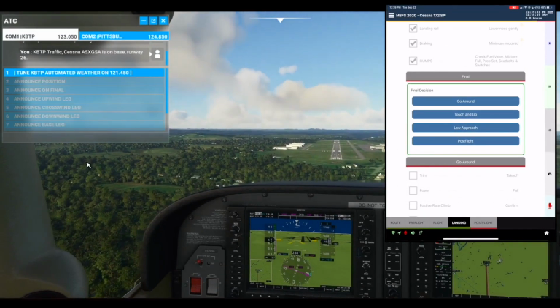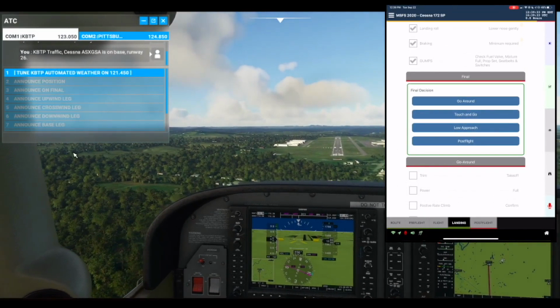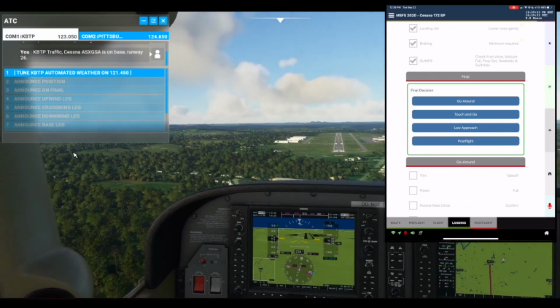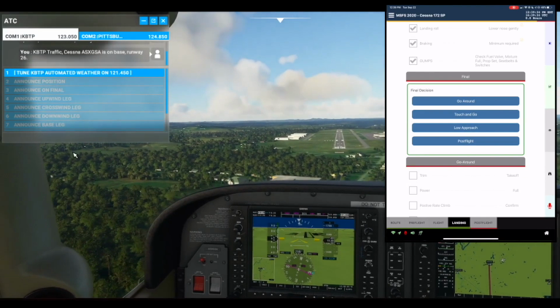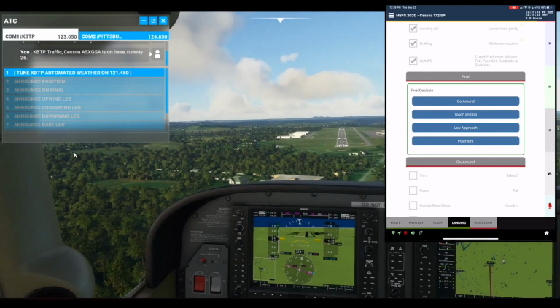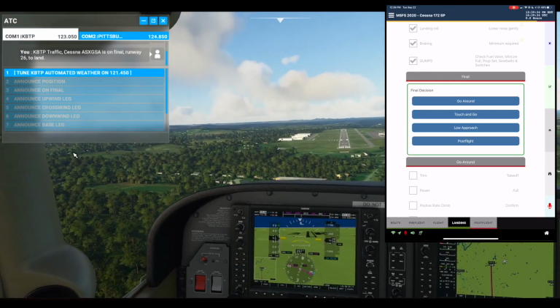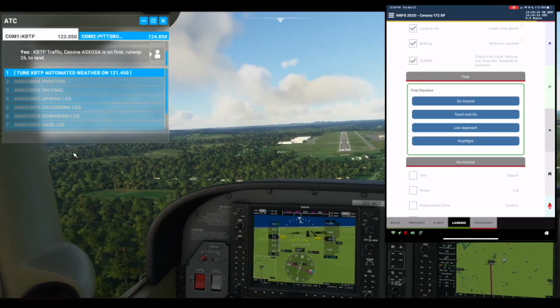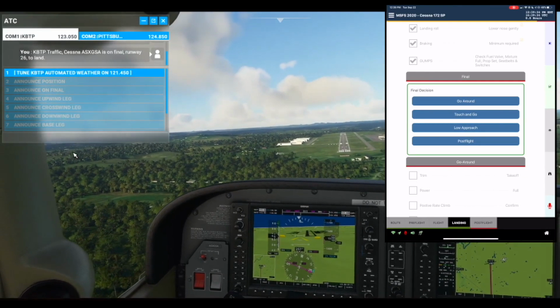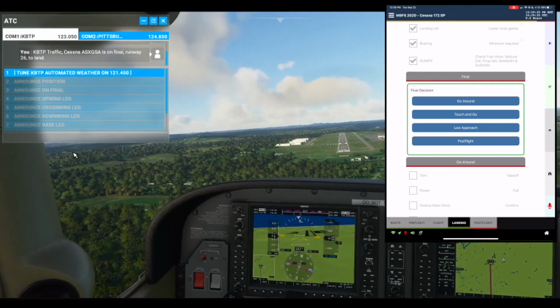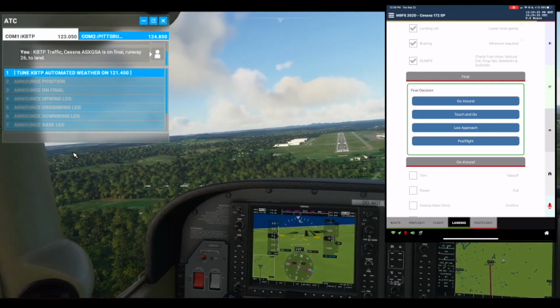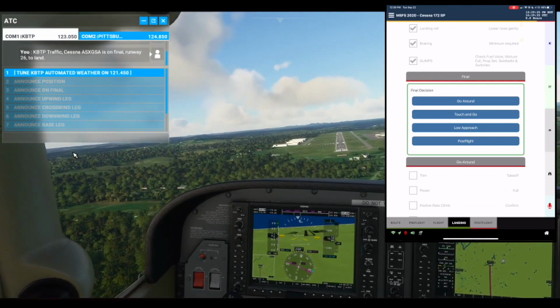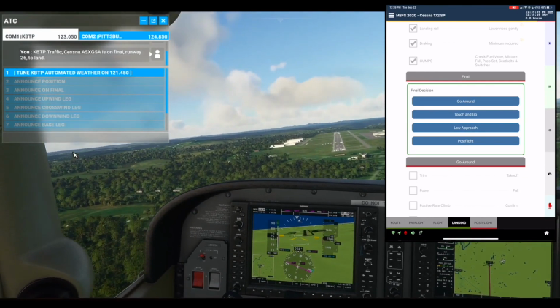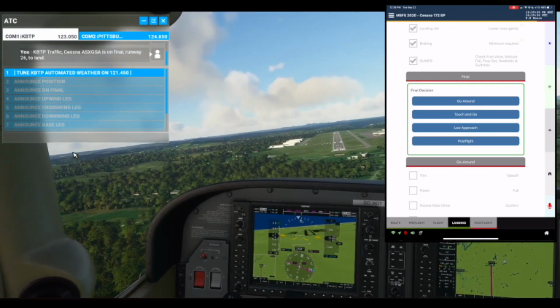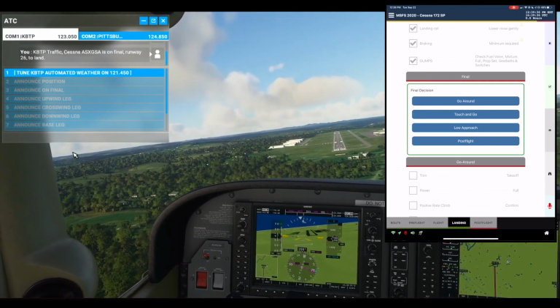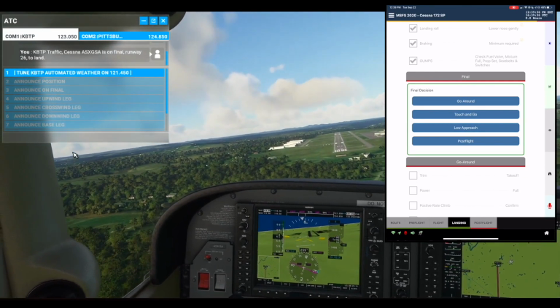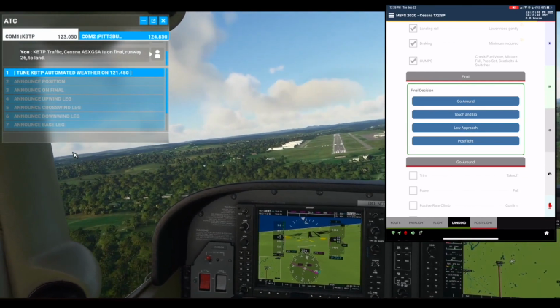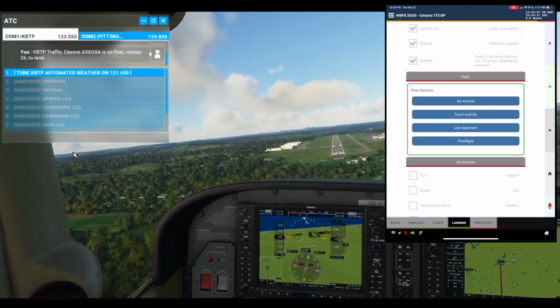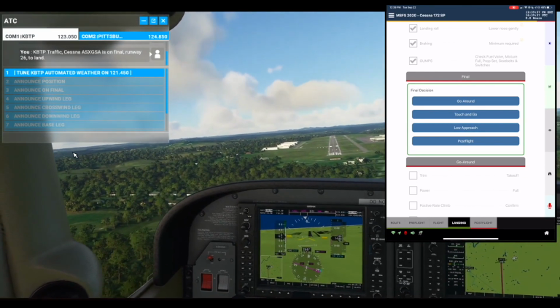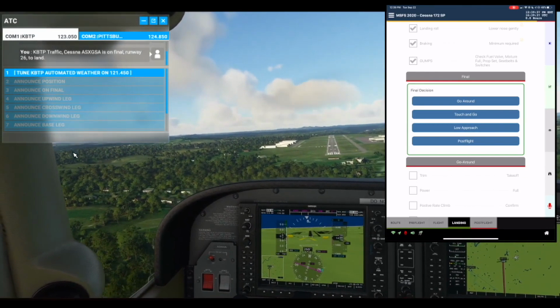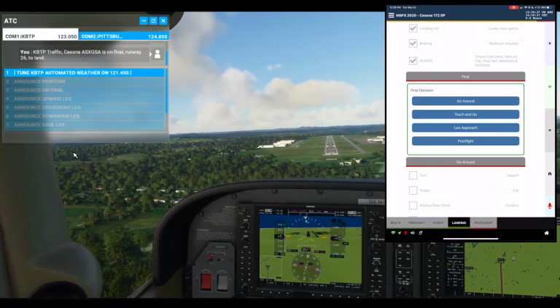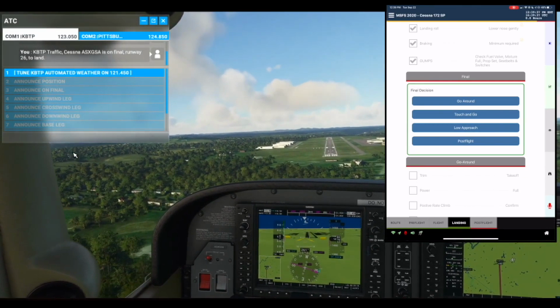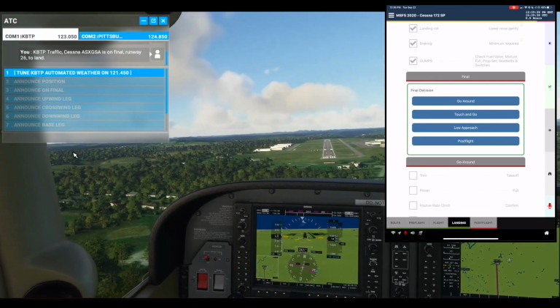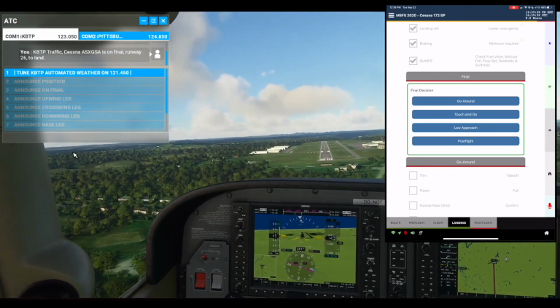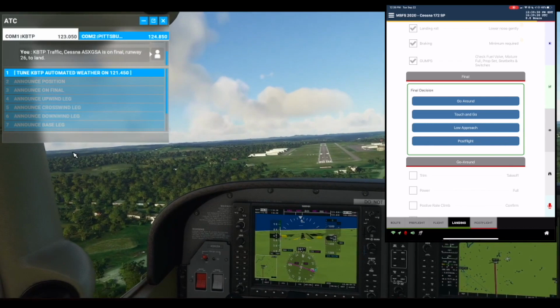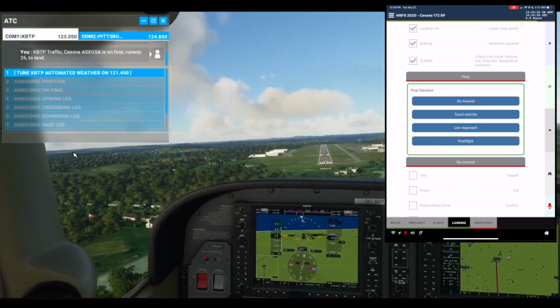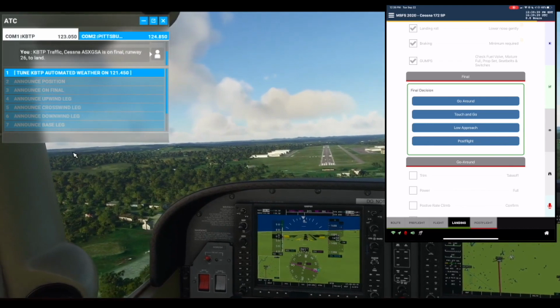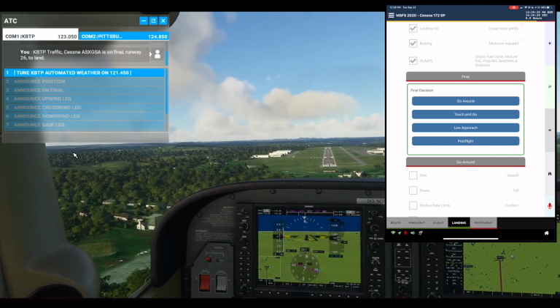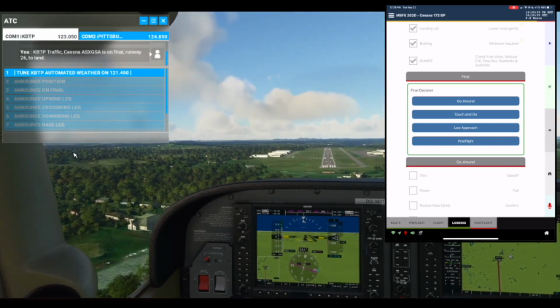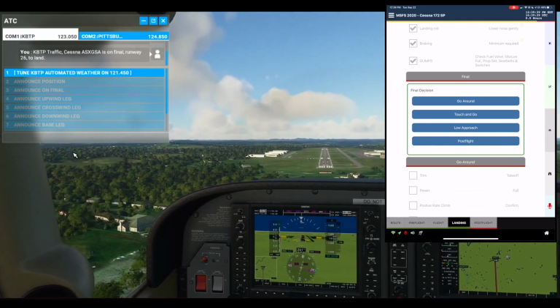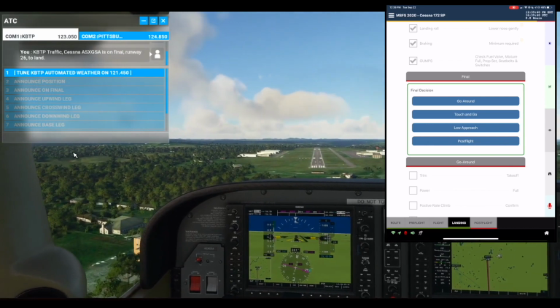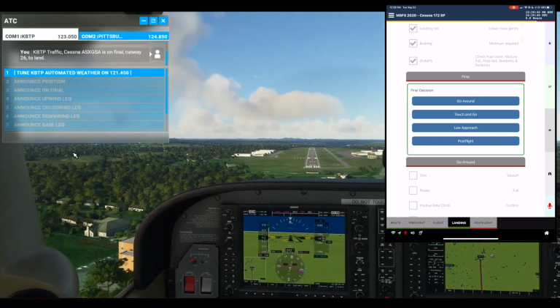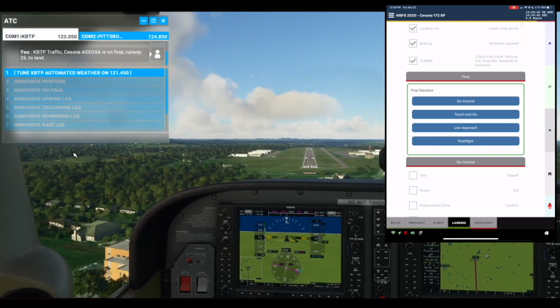Final decision. KBTP traffic, Cessna Alpha Sierra X-Ray Golf Sierra Alpha is on final runway 26 to land.